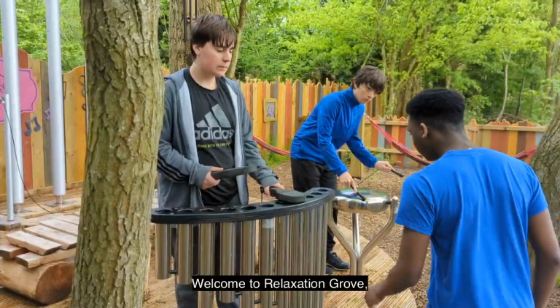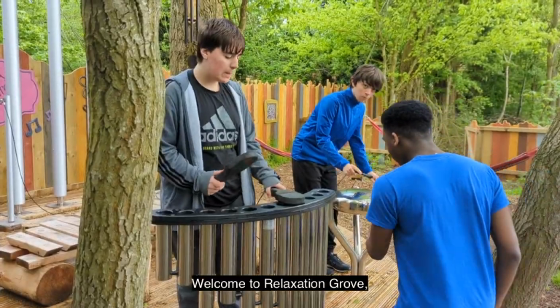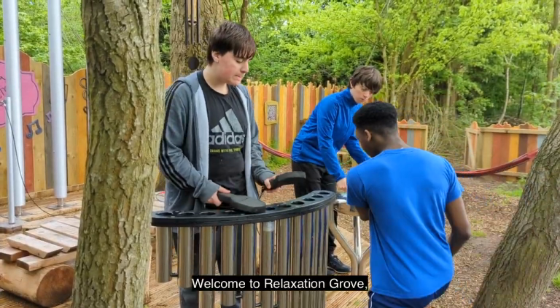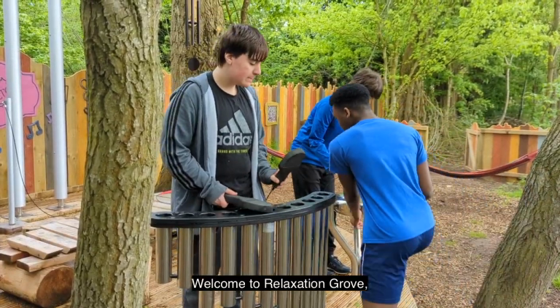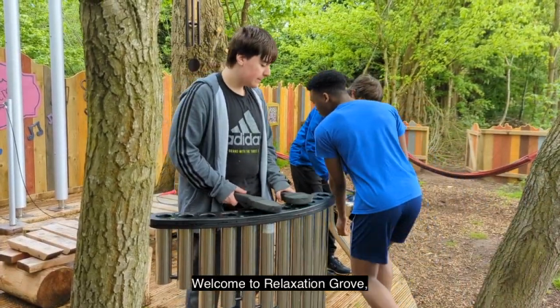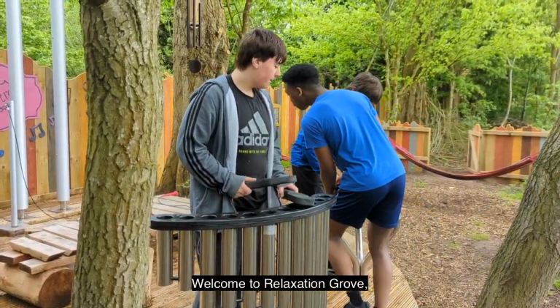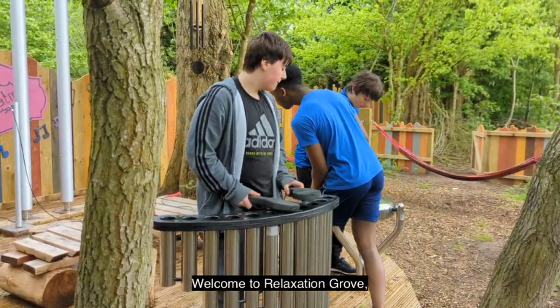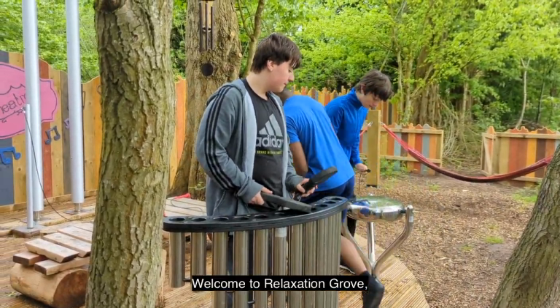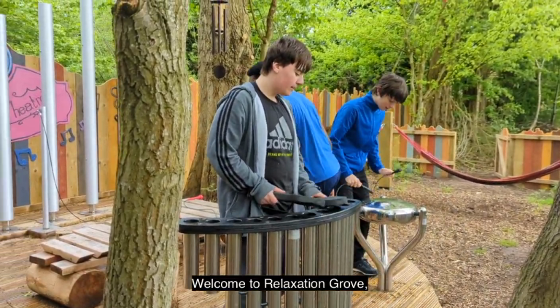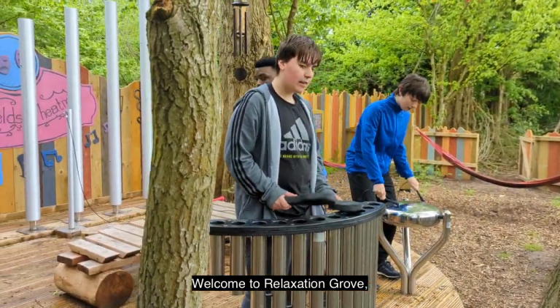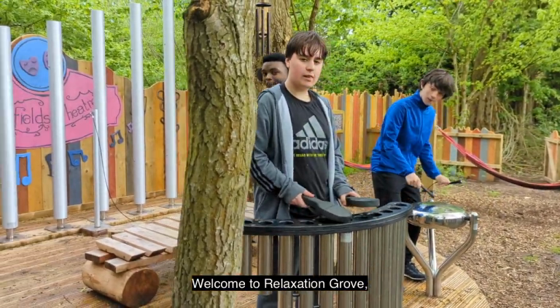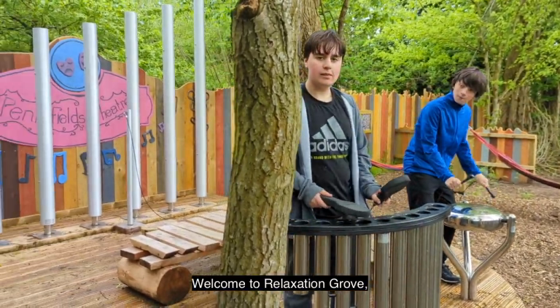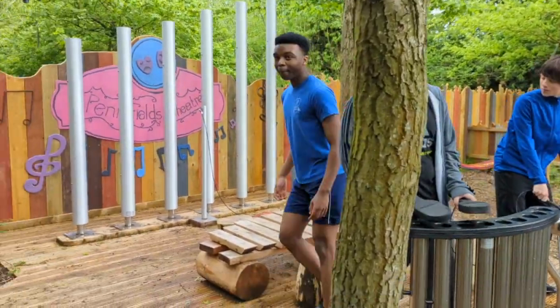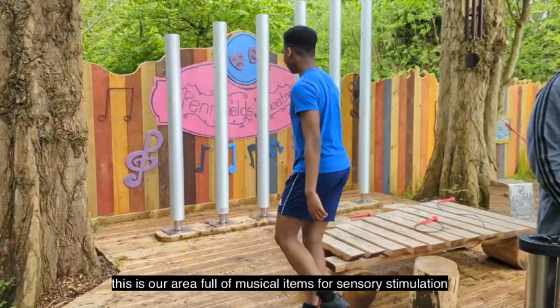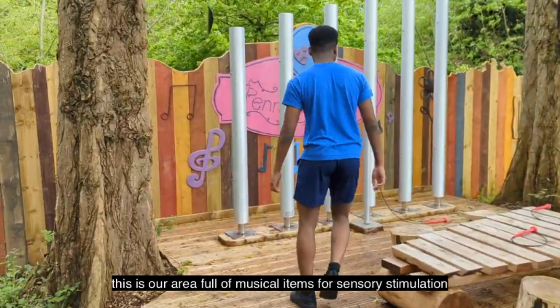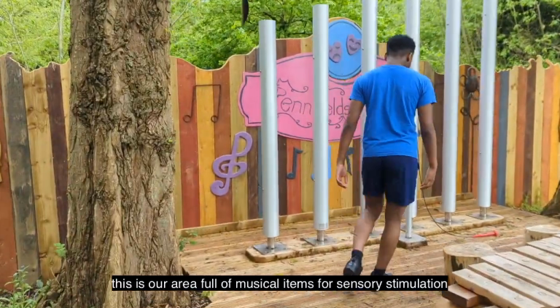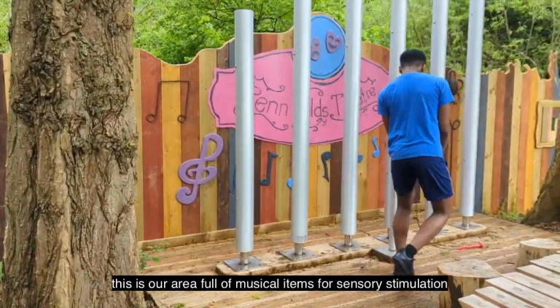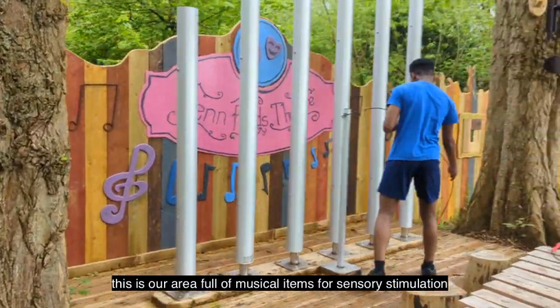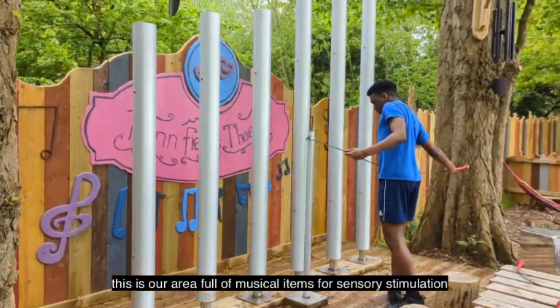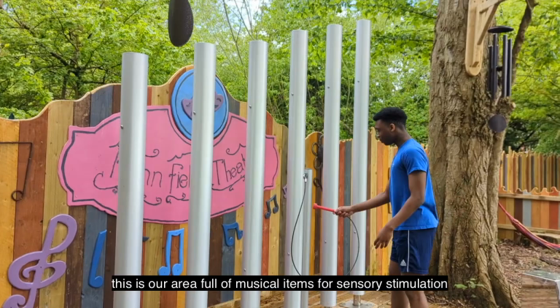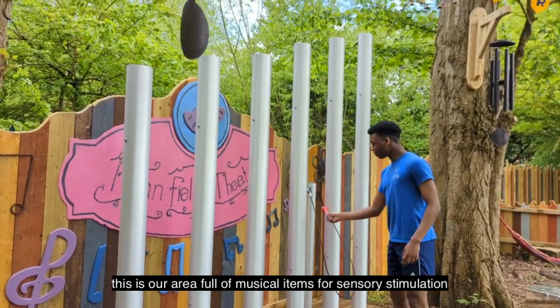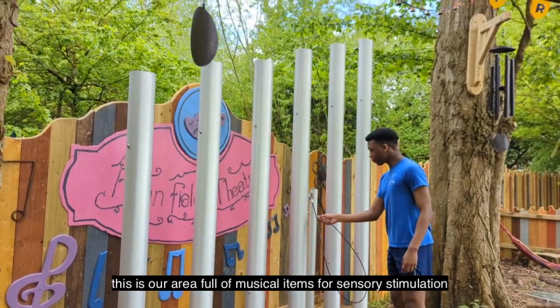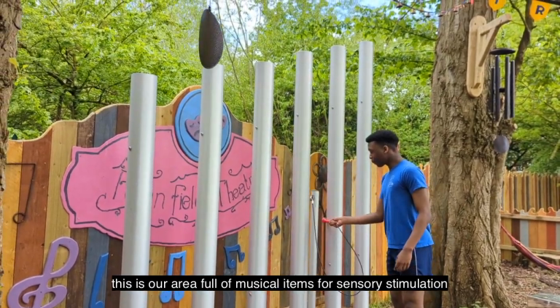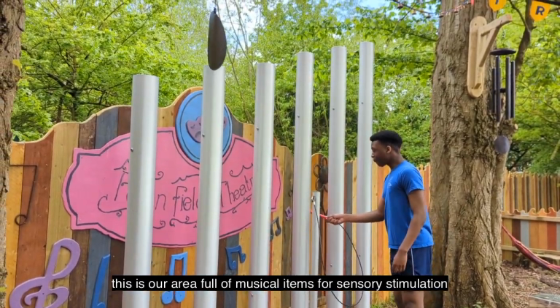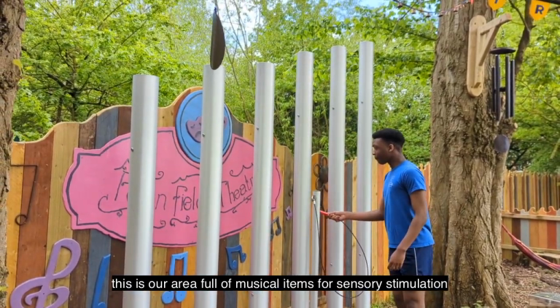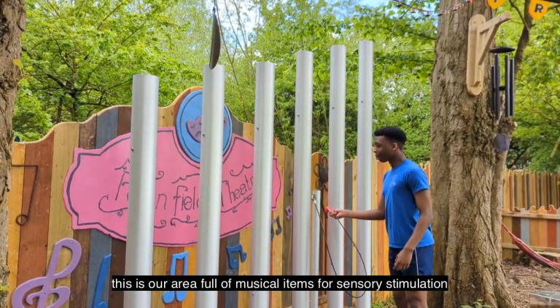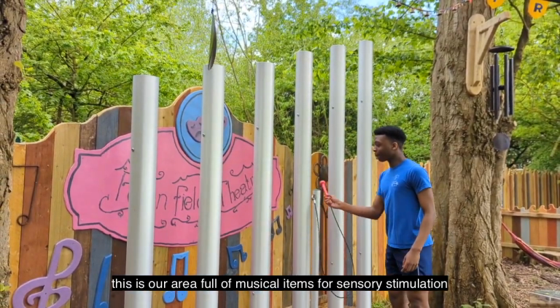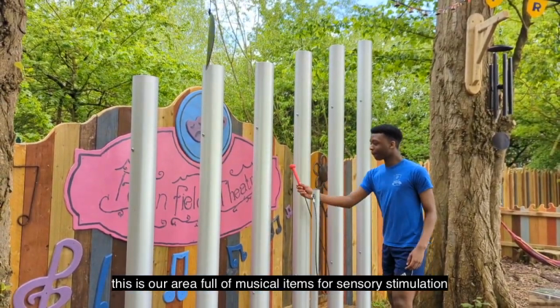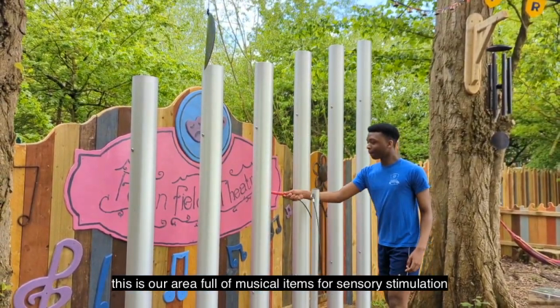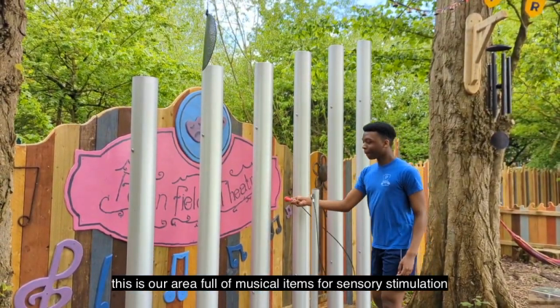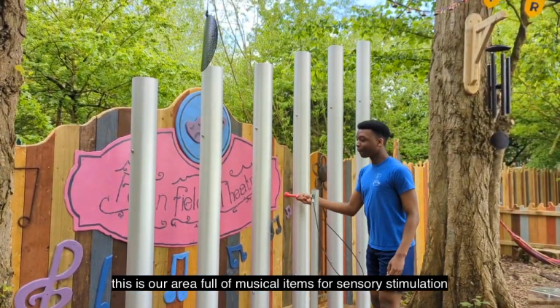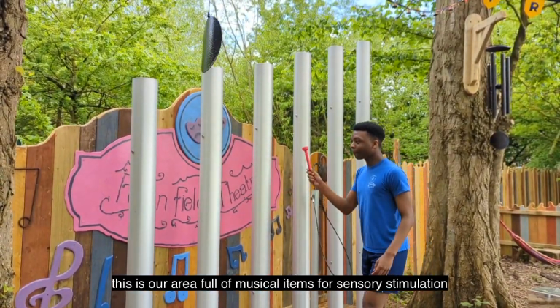Welcome to Relaxation Grove. This is our area full of musical items for sensory stimulation.